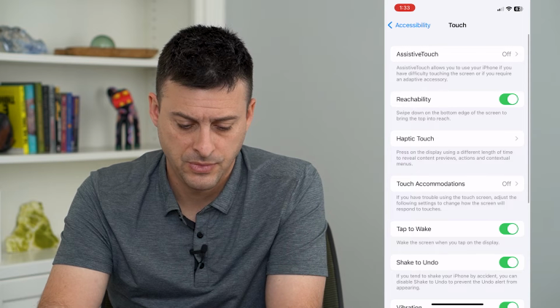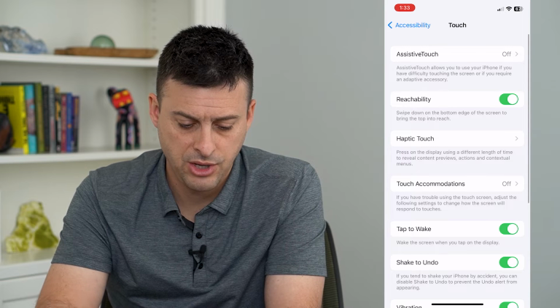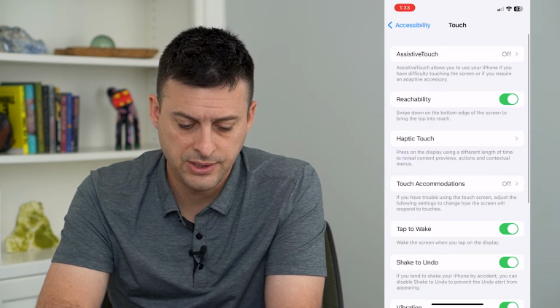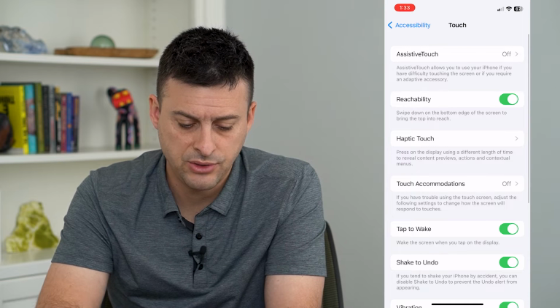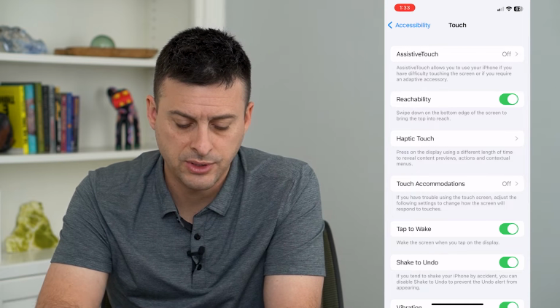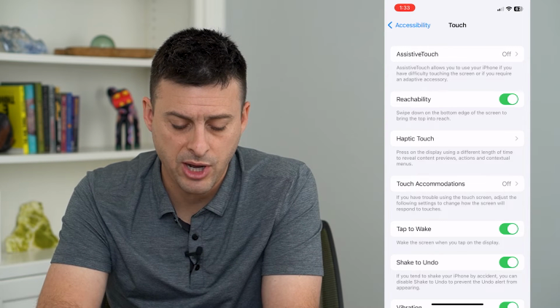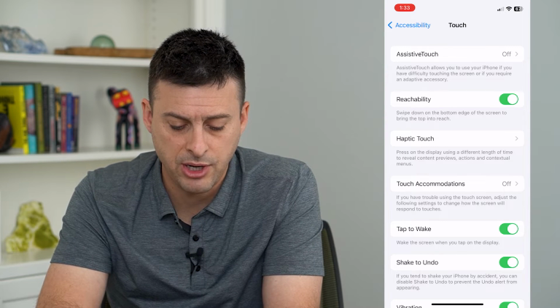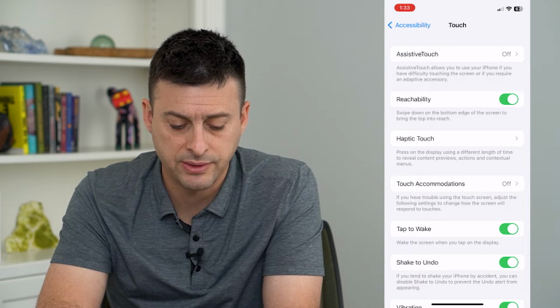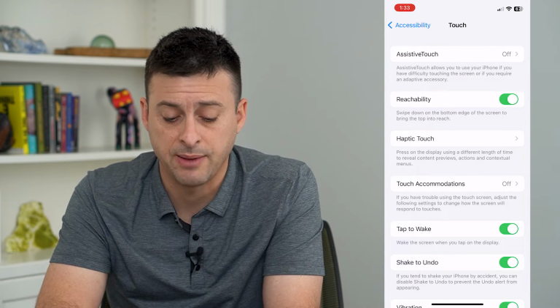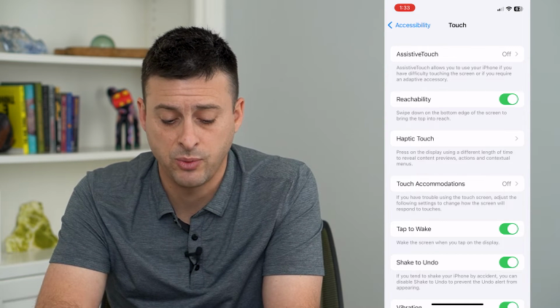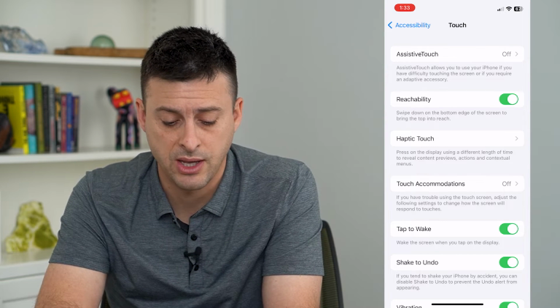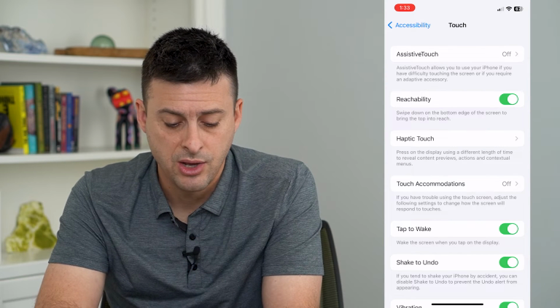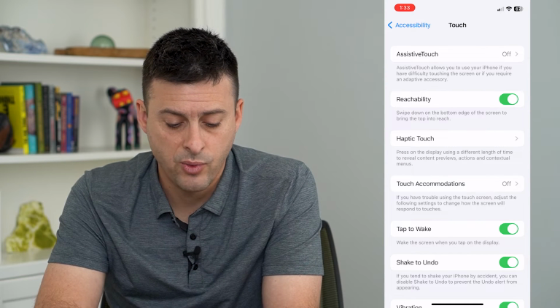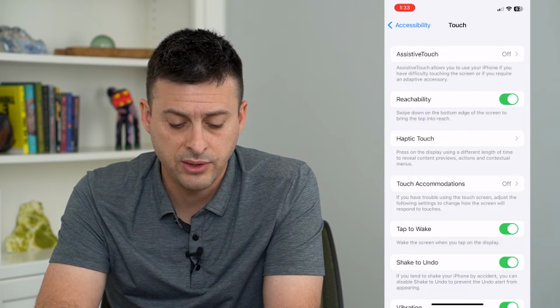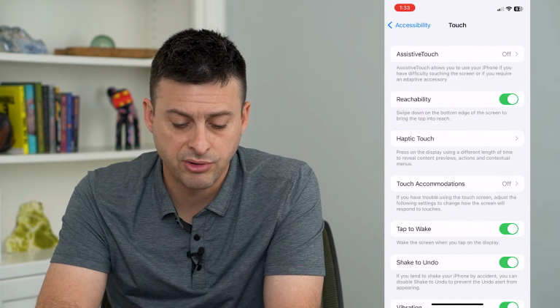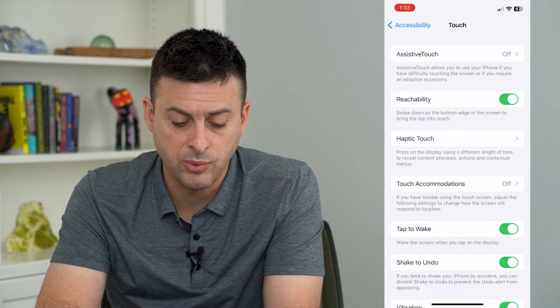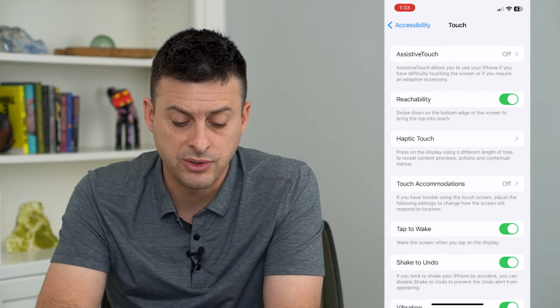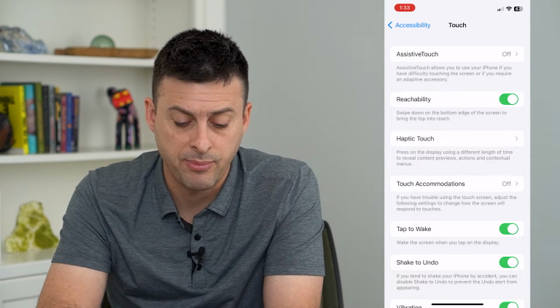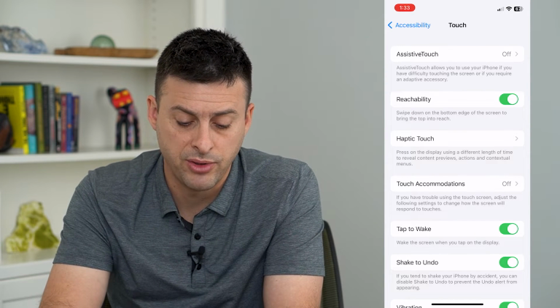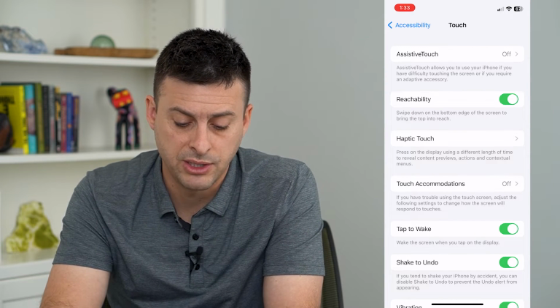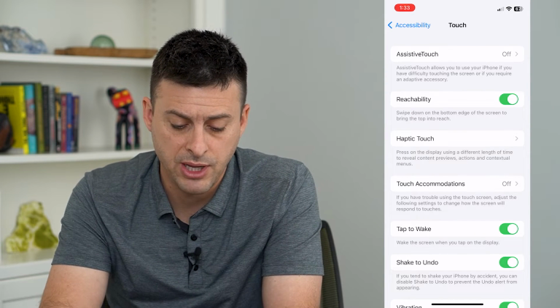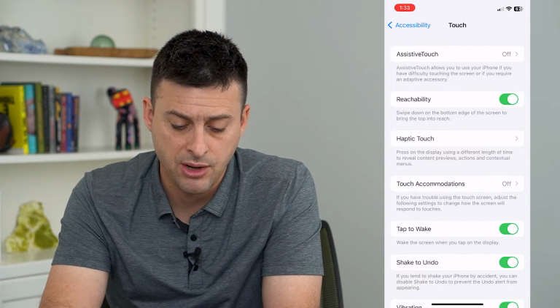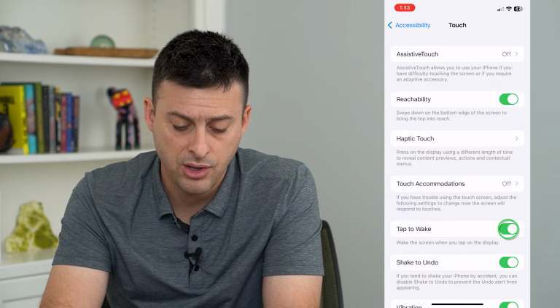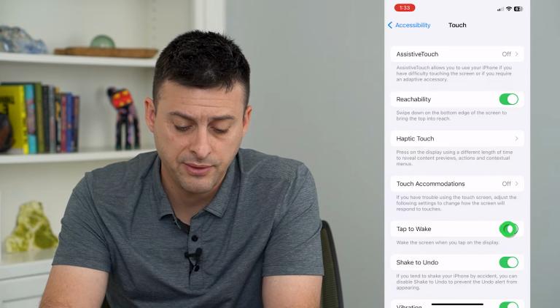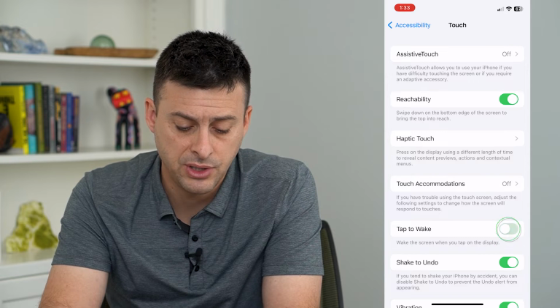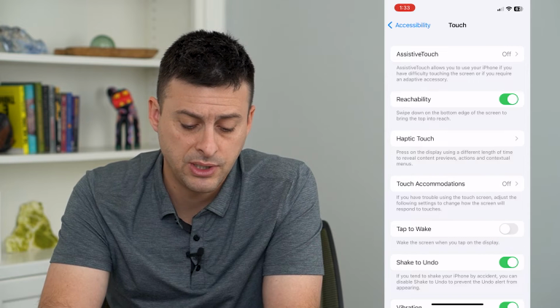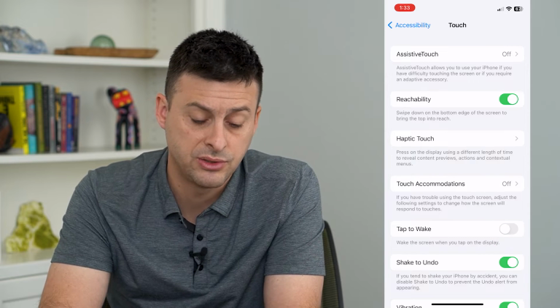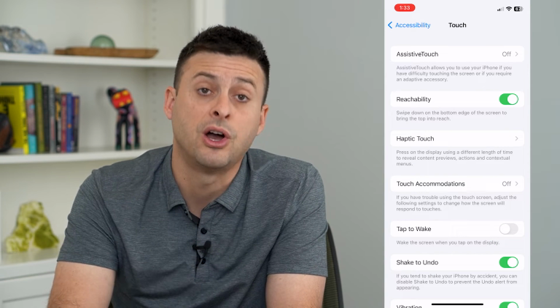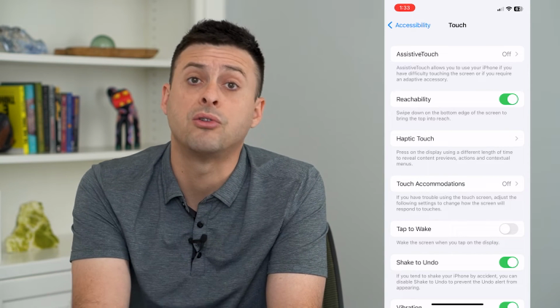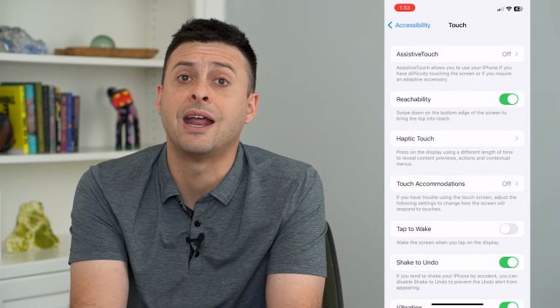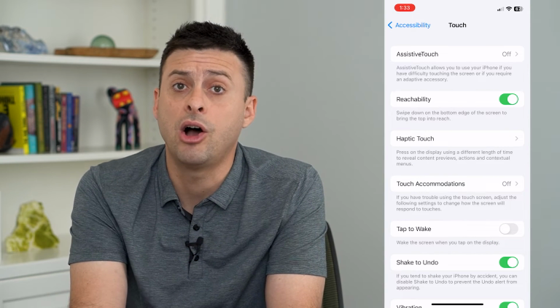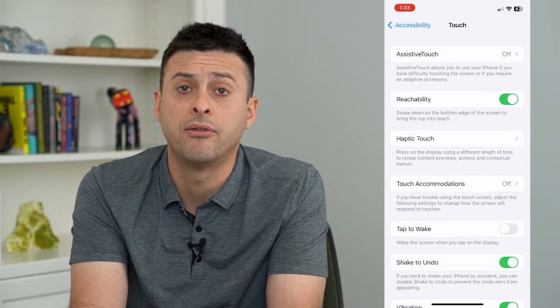Now you can see towards the bottom here is Tap to Wake — 'wake the screen when you tap on the display' — all you have to do is toggle that off.